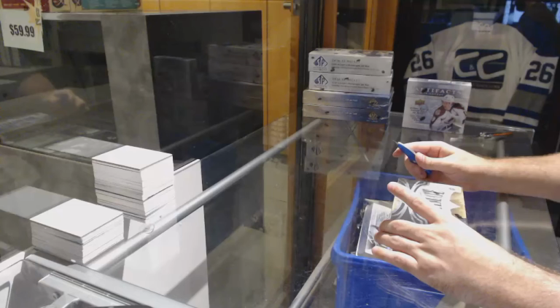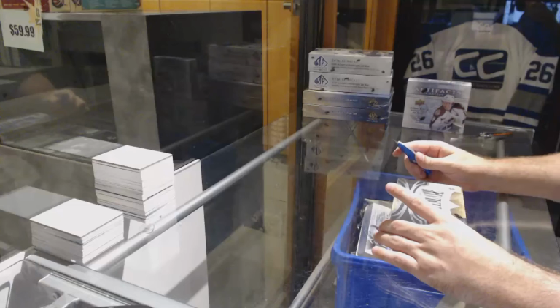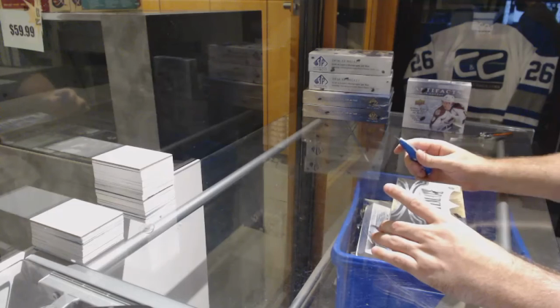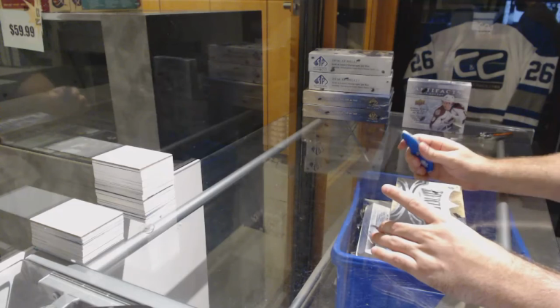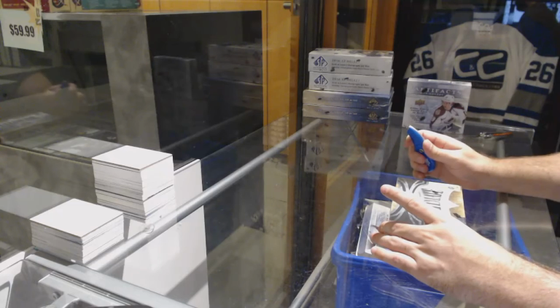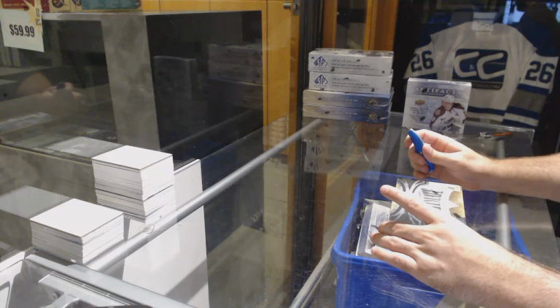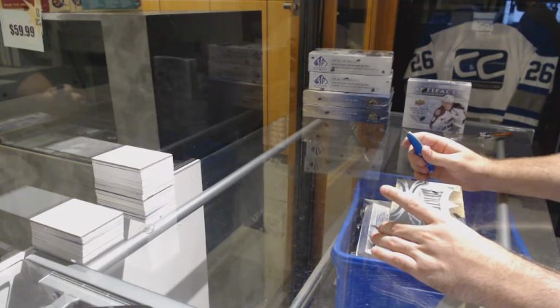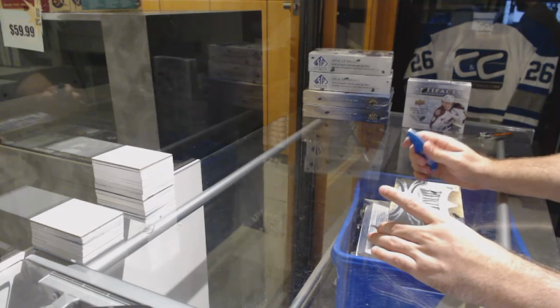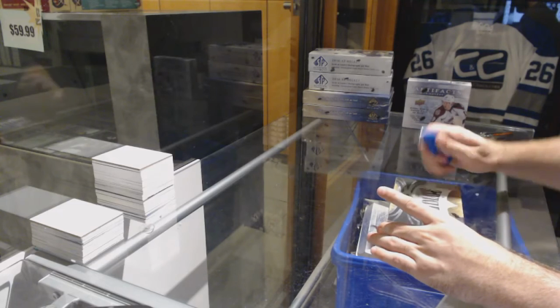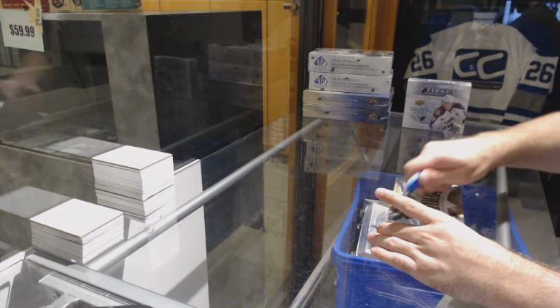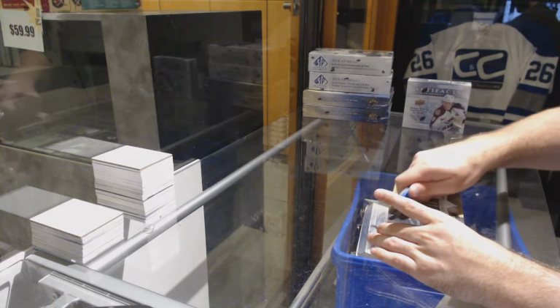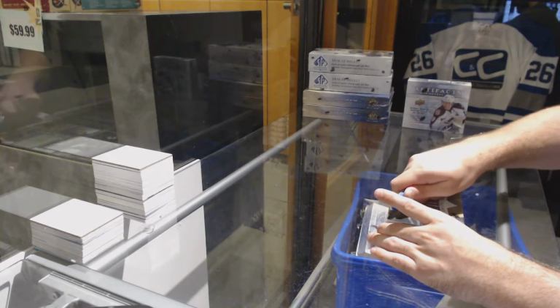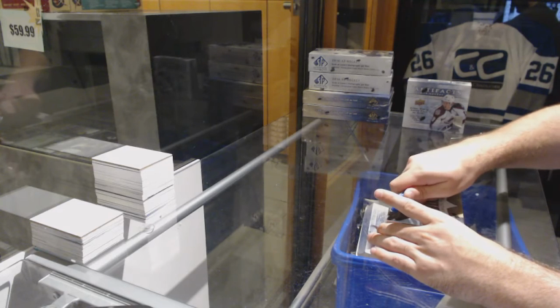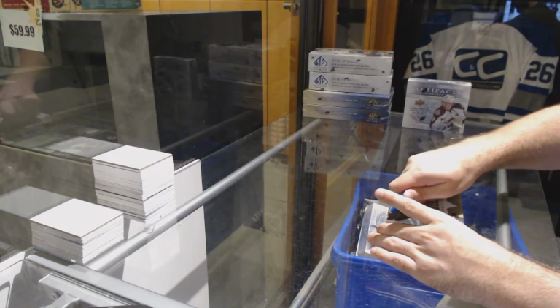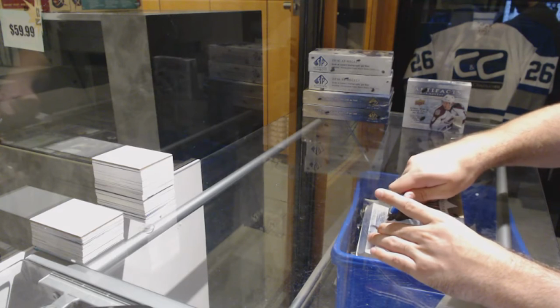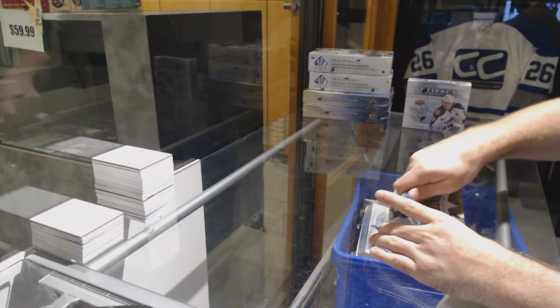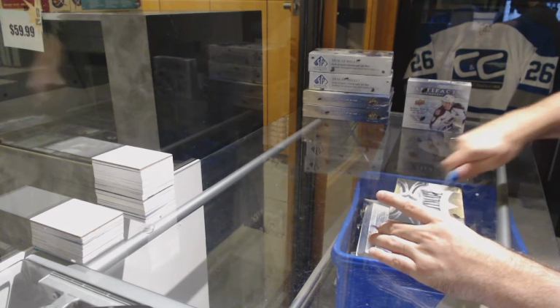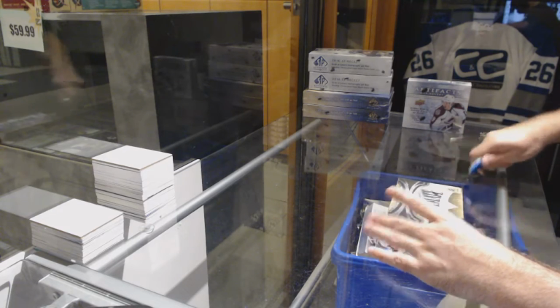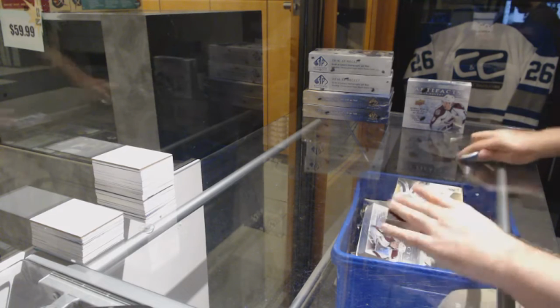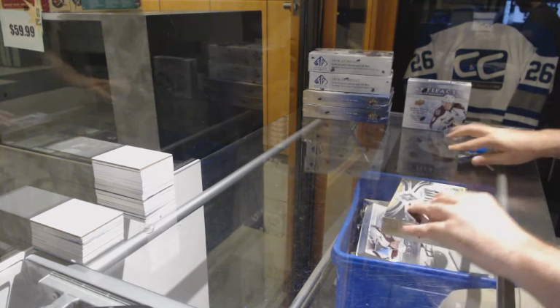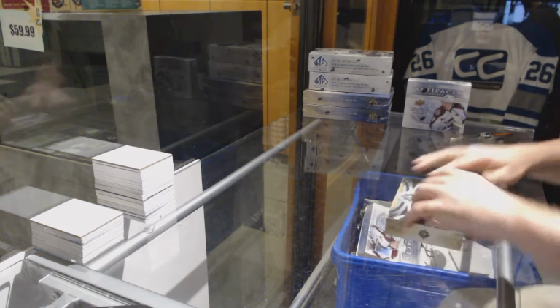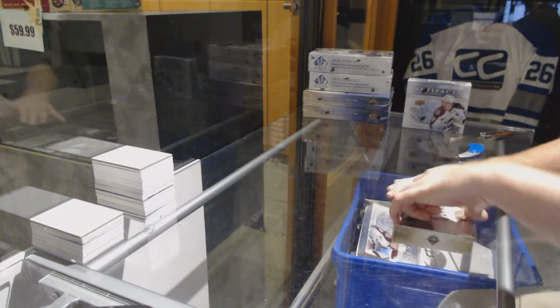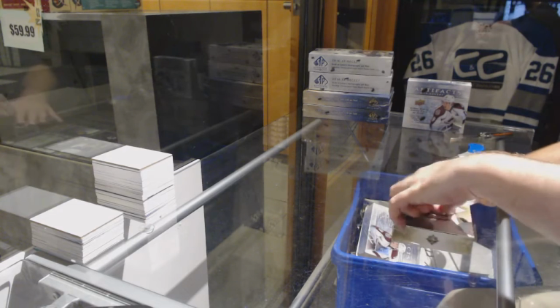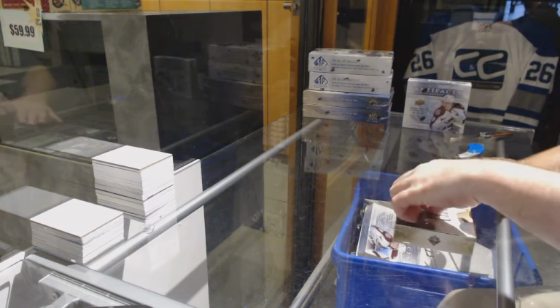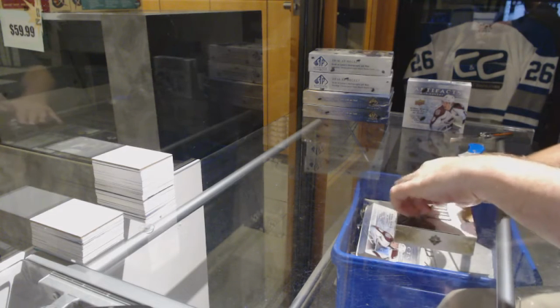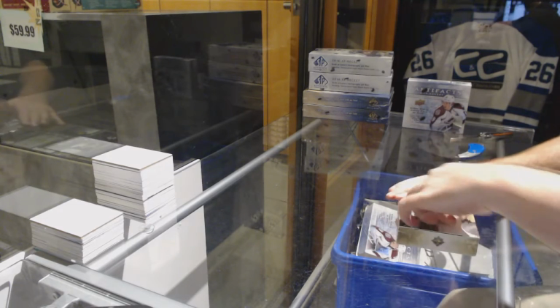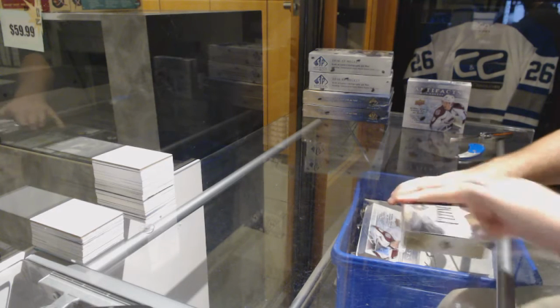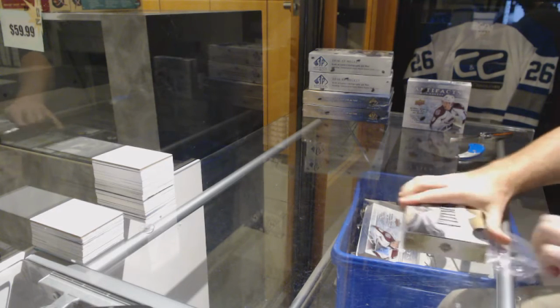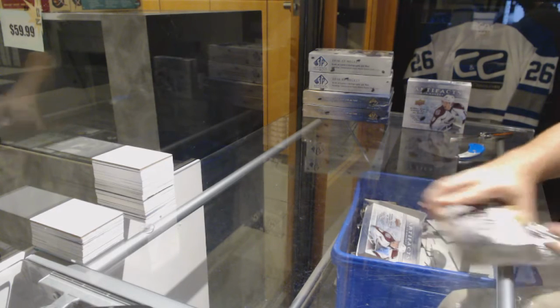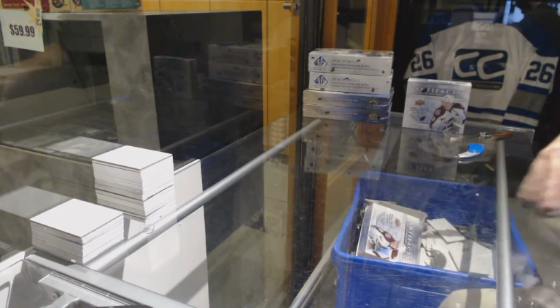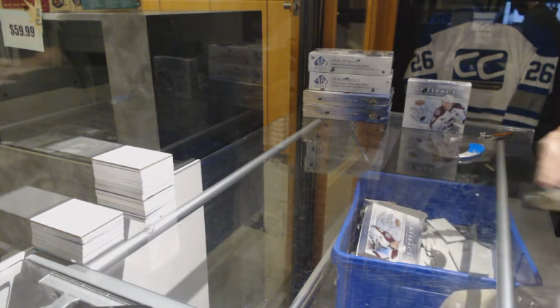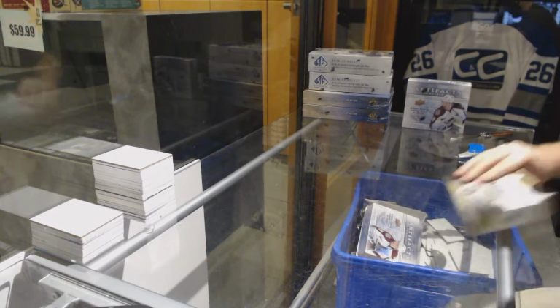Here we go — this is the third box of Ultimate.